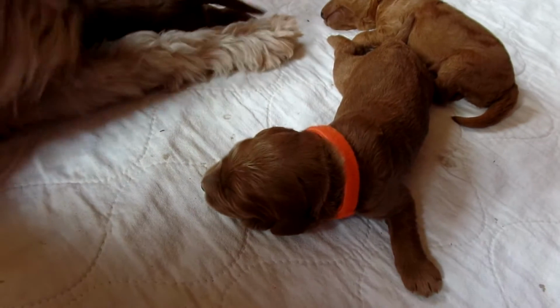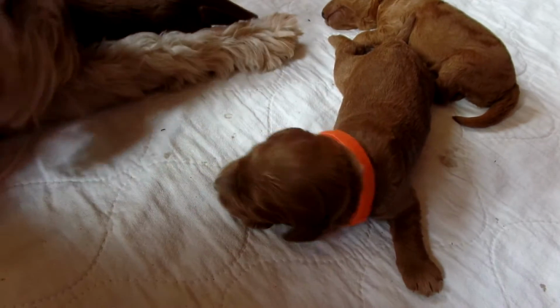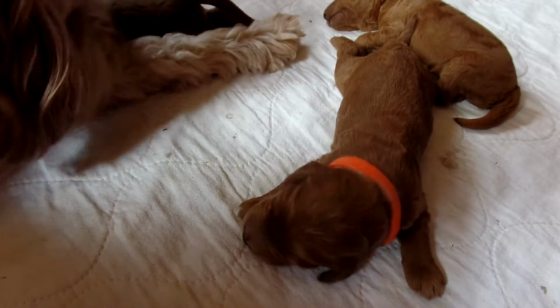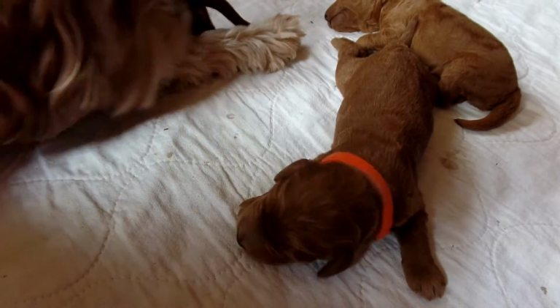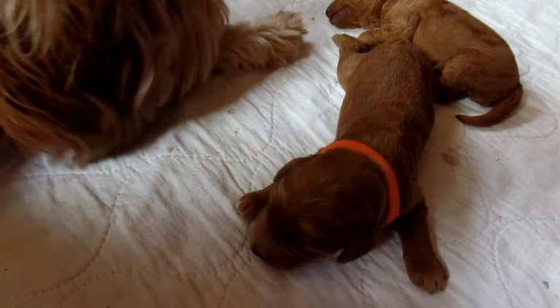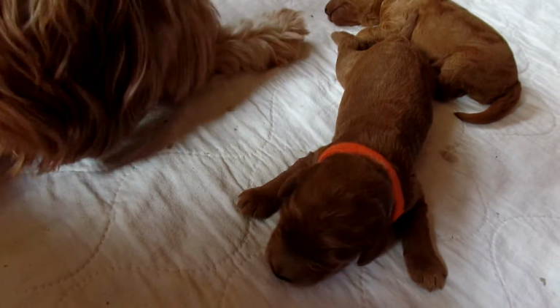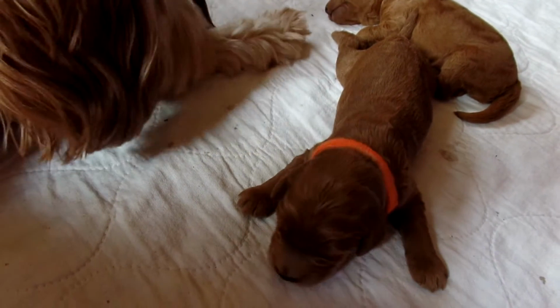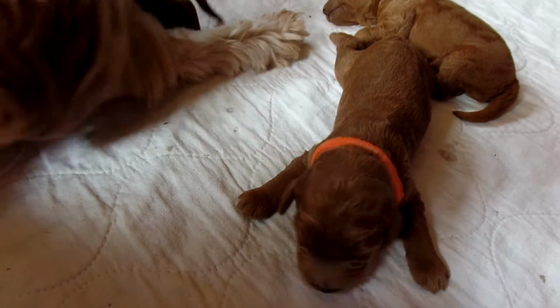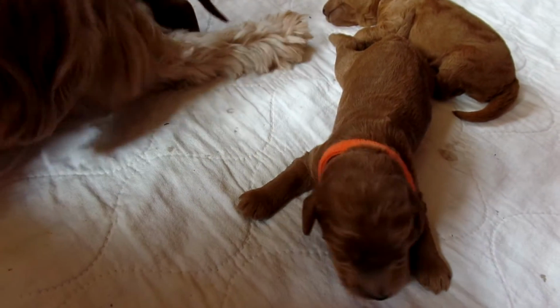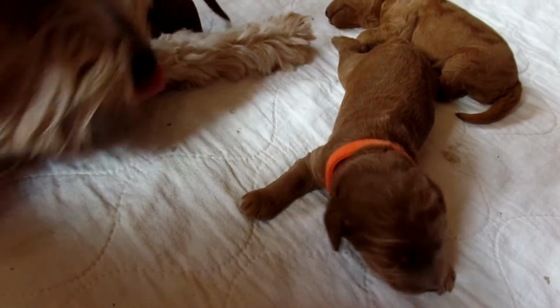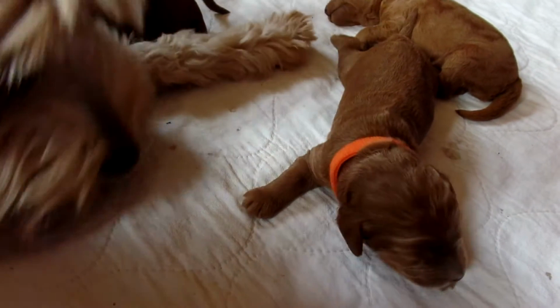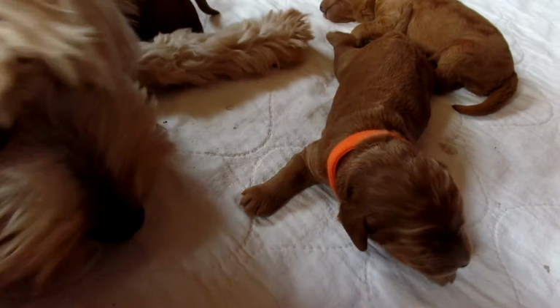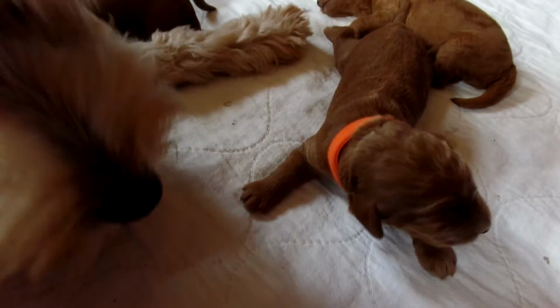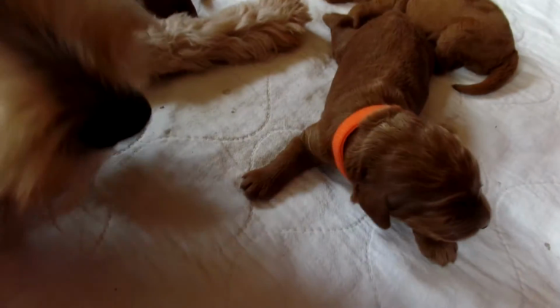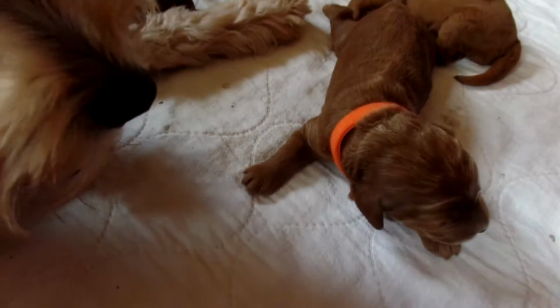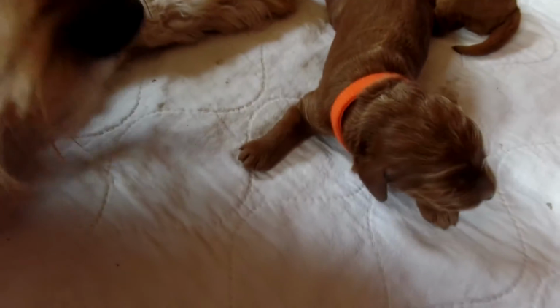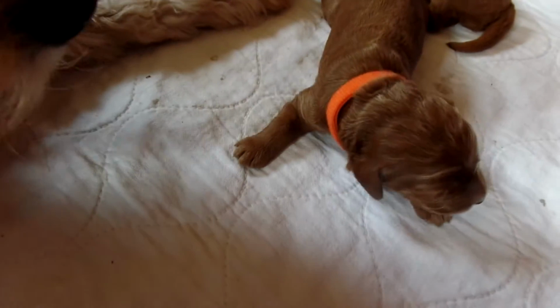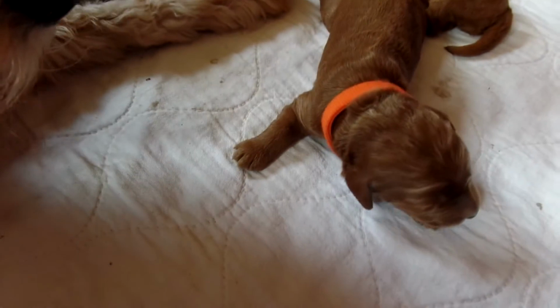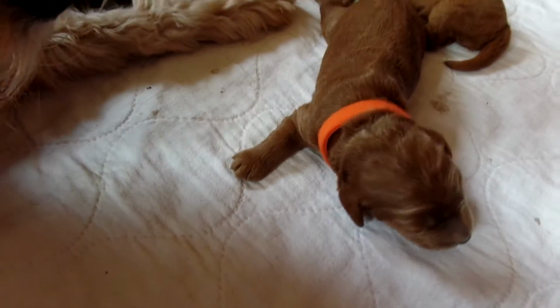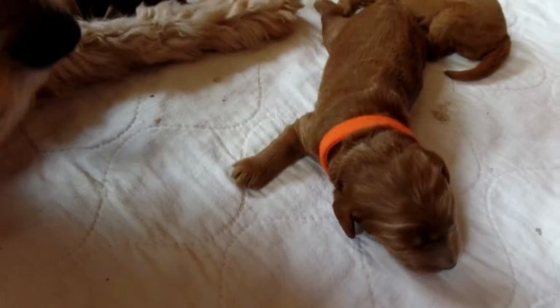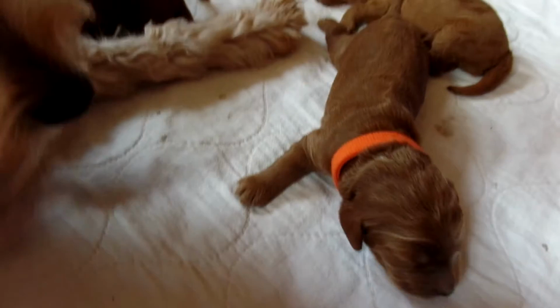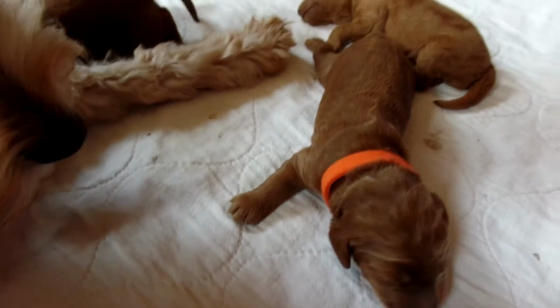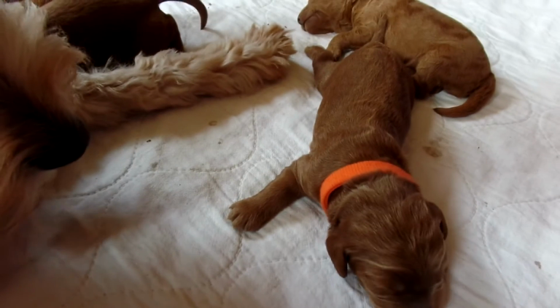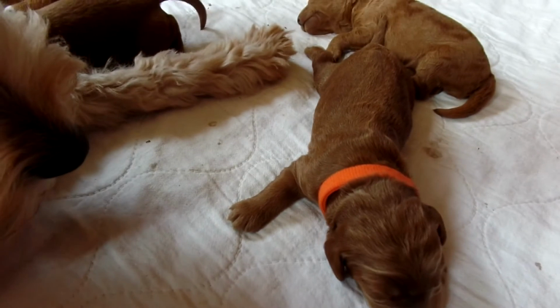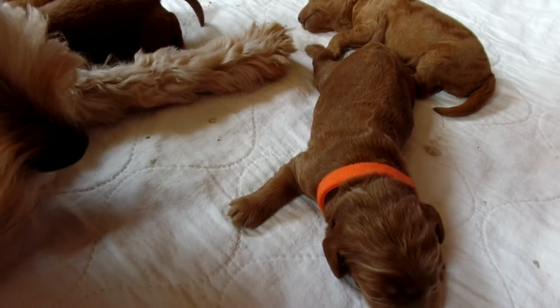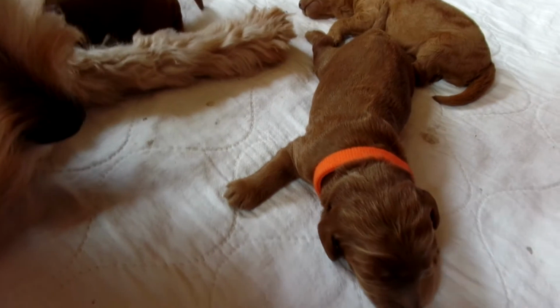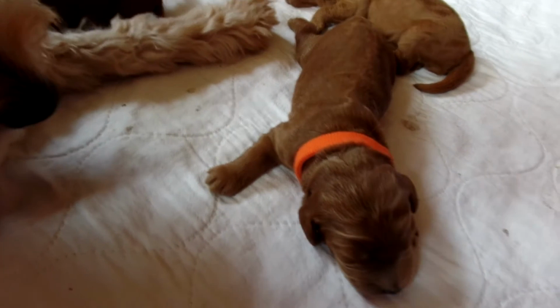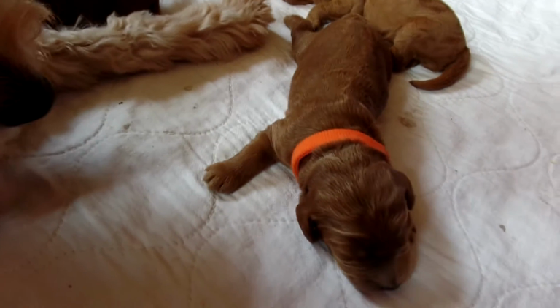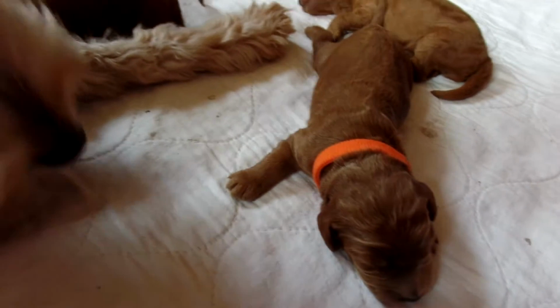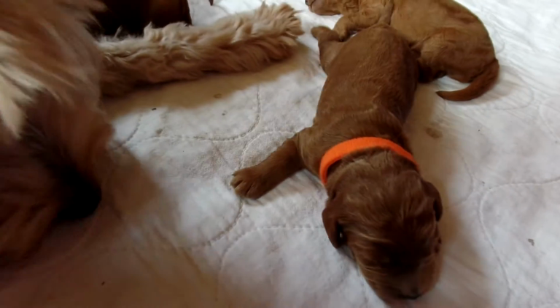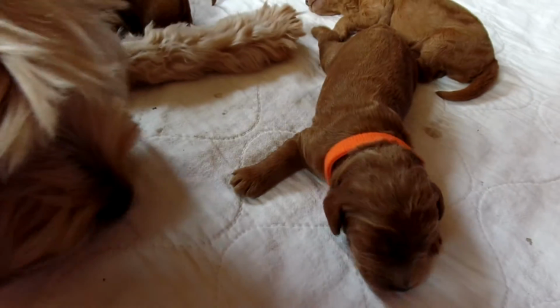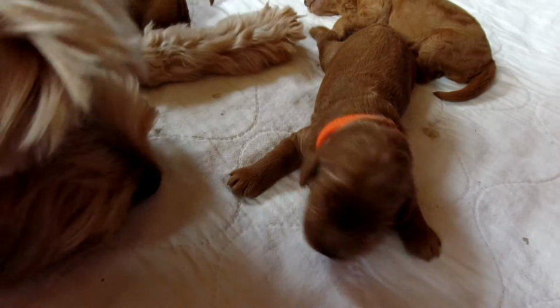He doesn't know where Mama is. These guys have their eyes closed yet. Beautiful boy.